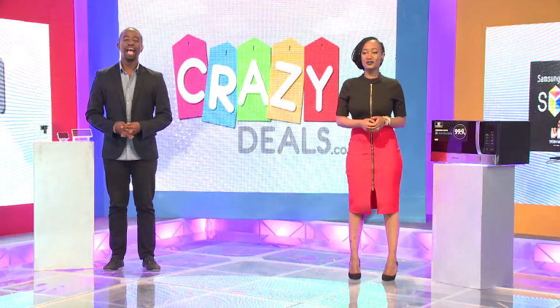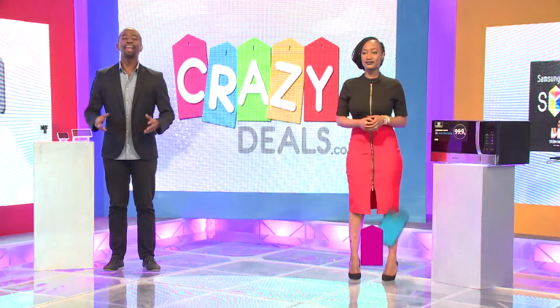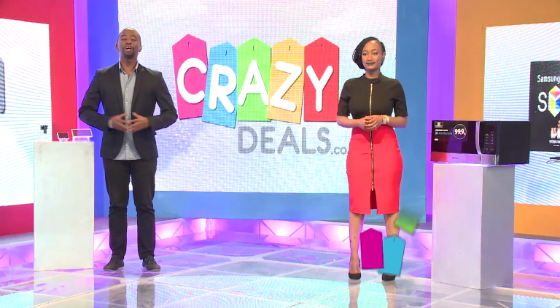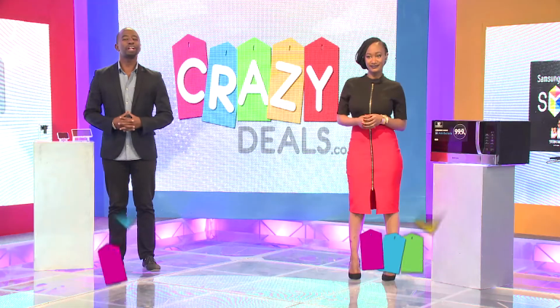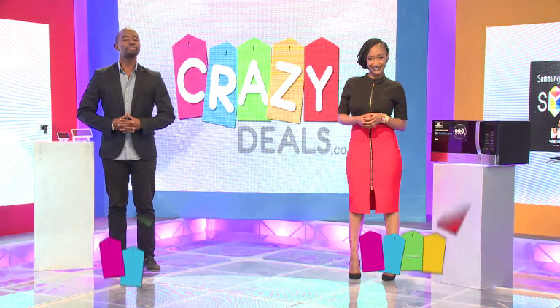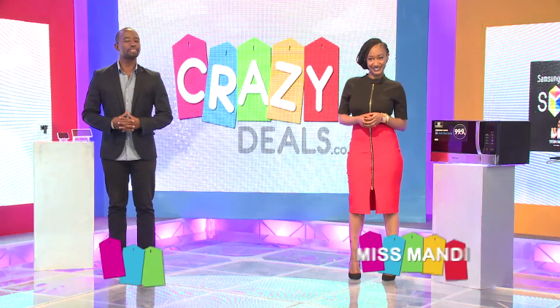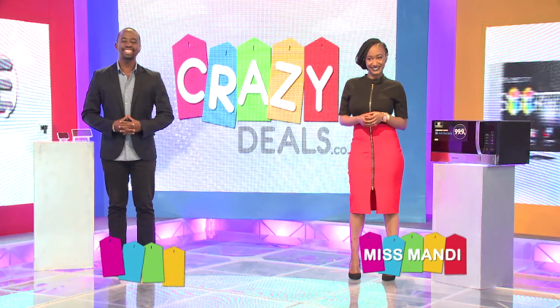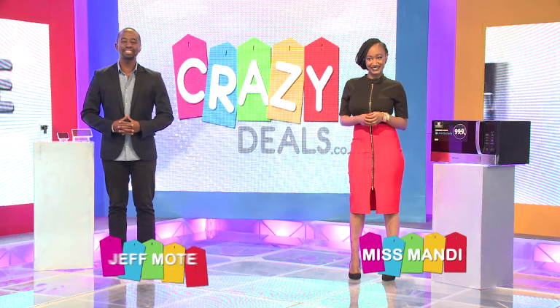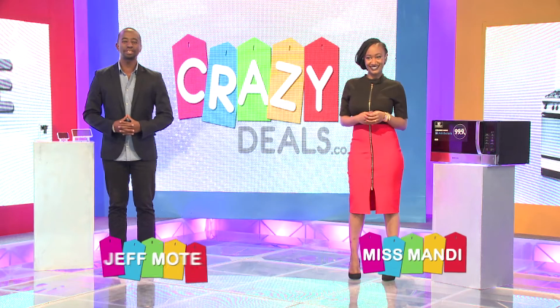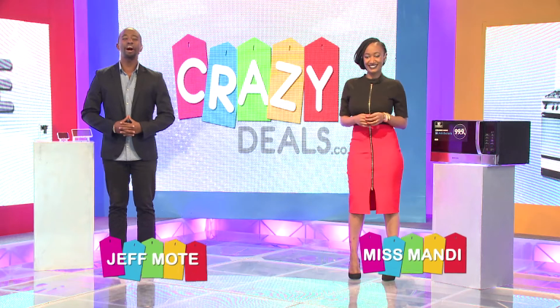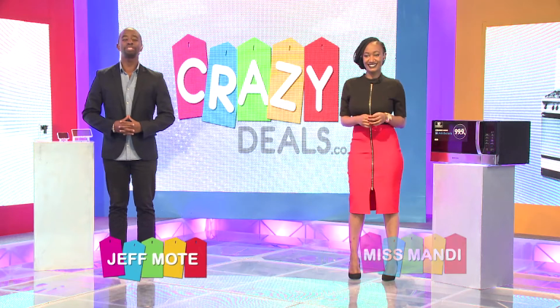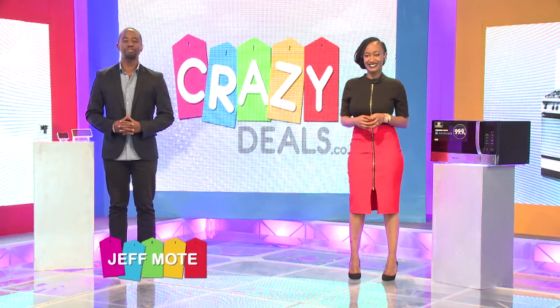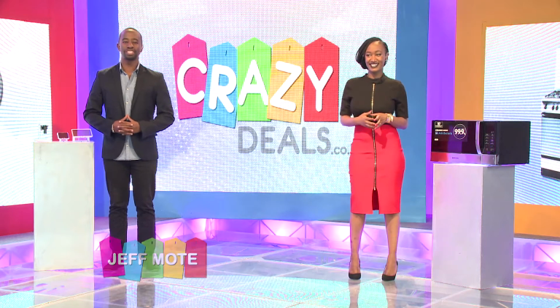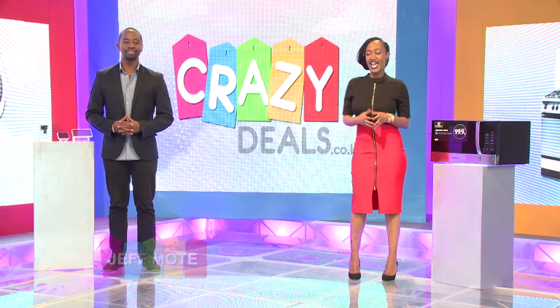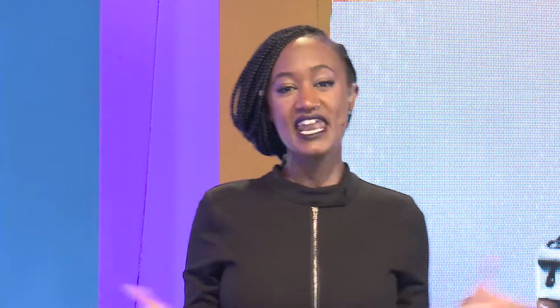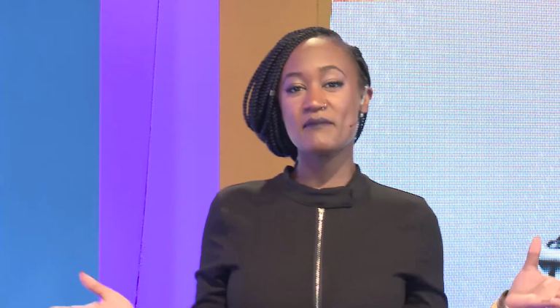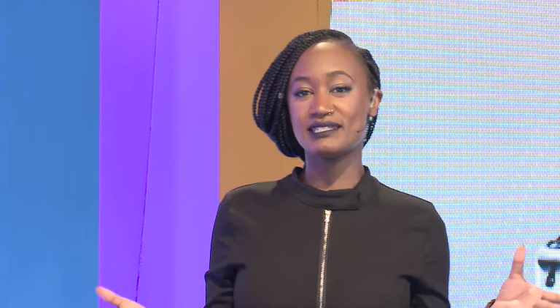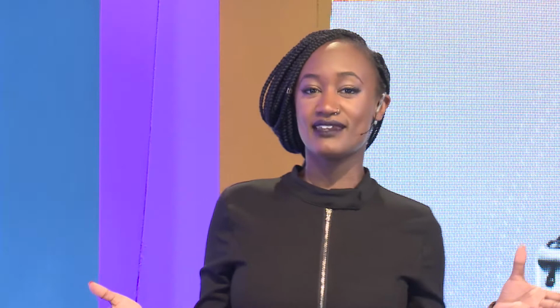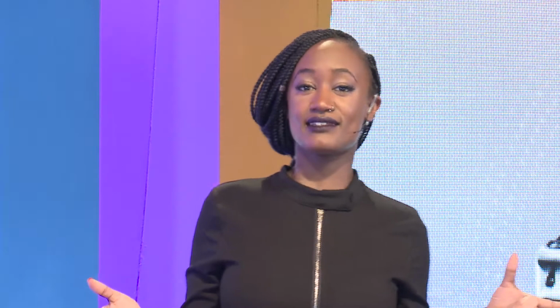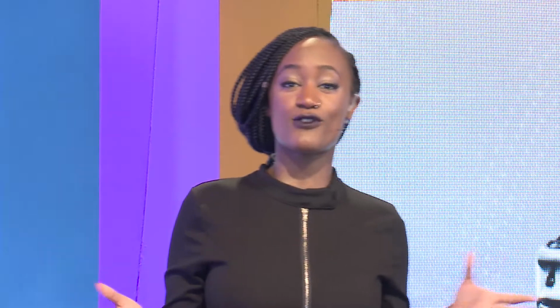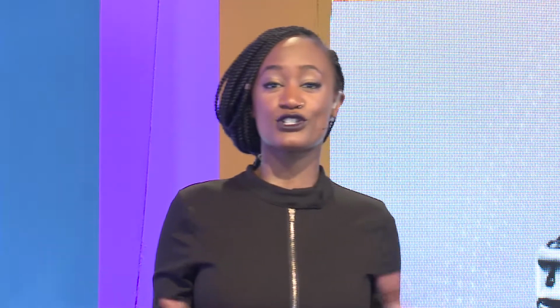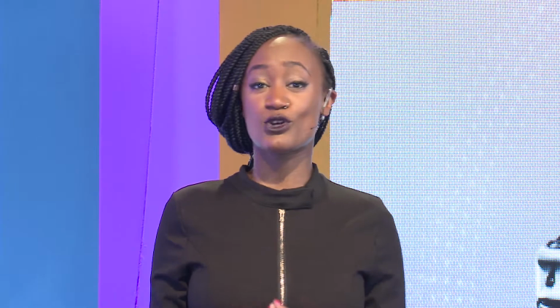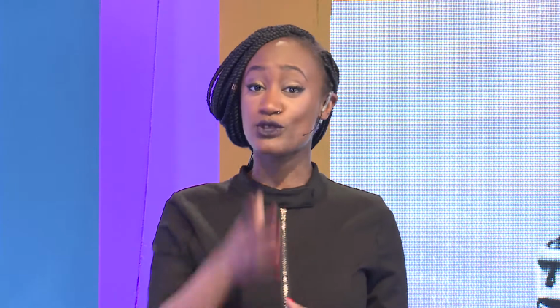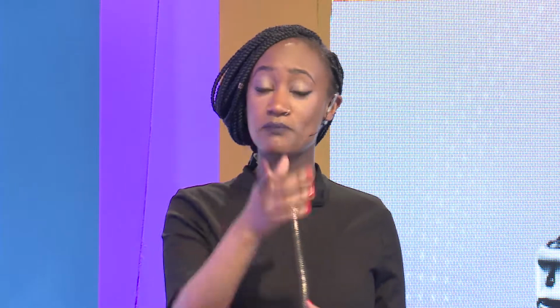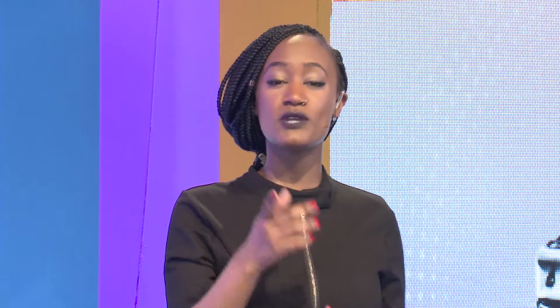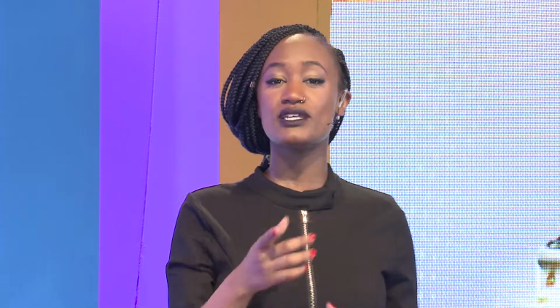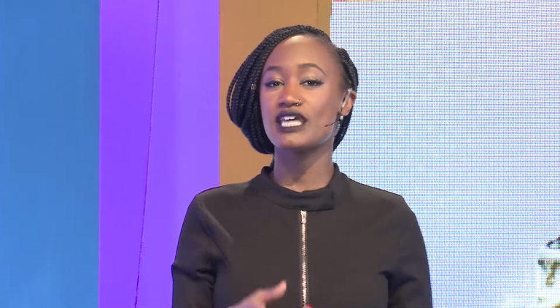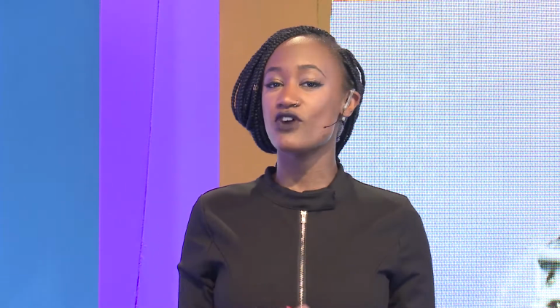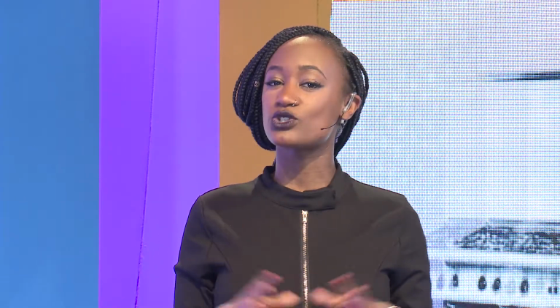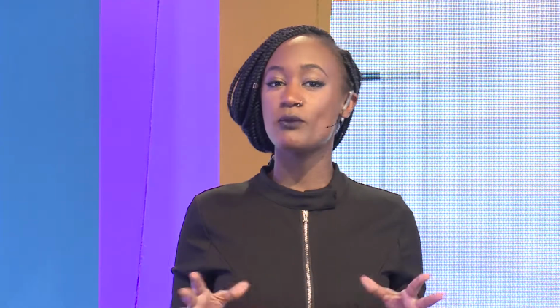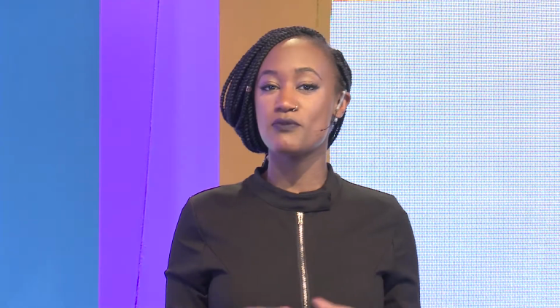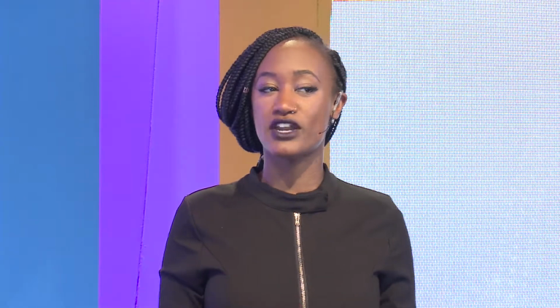Hello and welcome to the Crazy Deals Show. I'm Jeff Mote and I'm Miss Mandy. This is of course the show where you can bid, win and save on so many products.